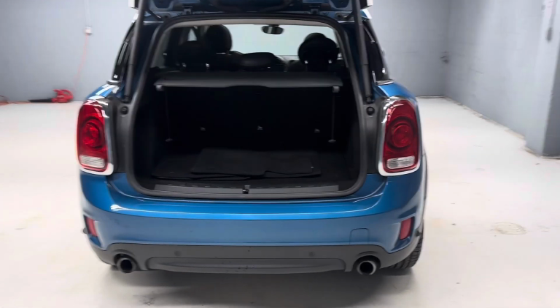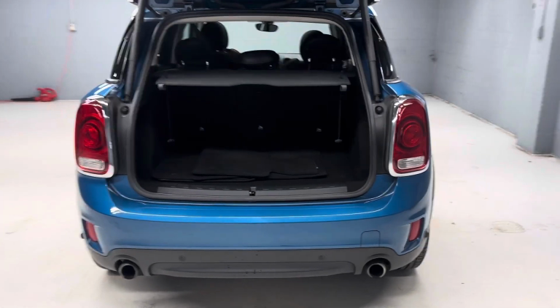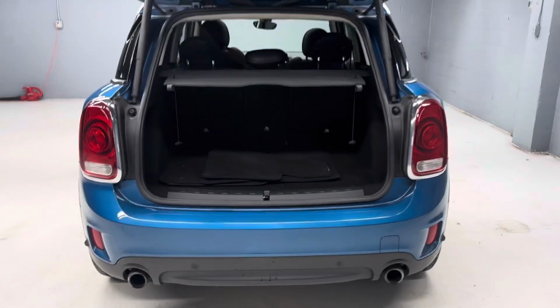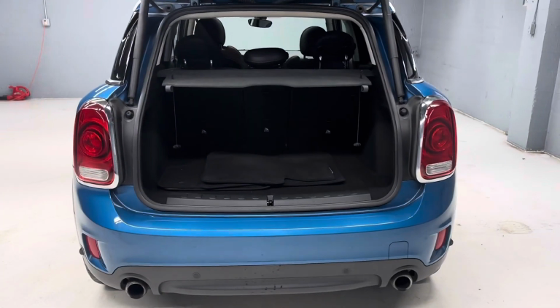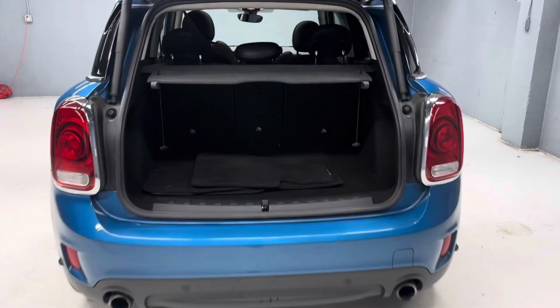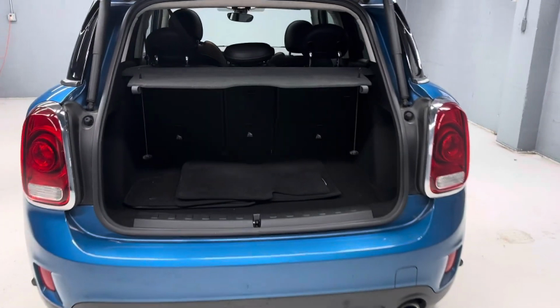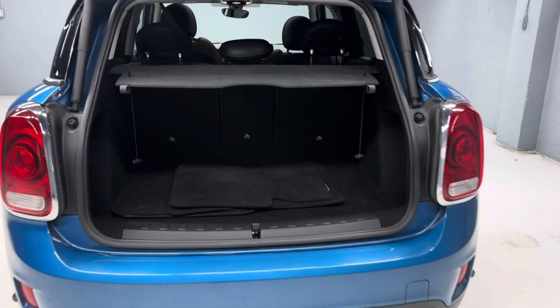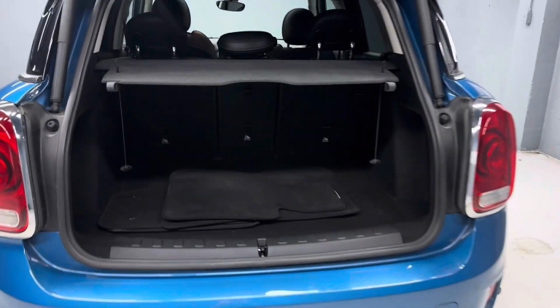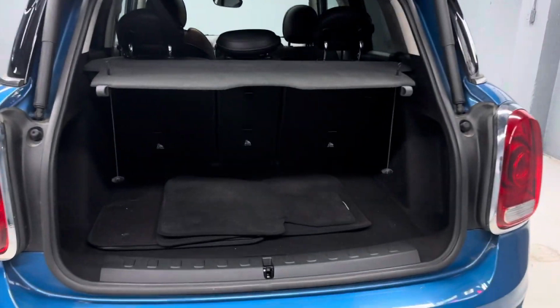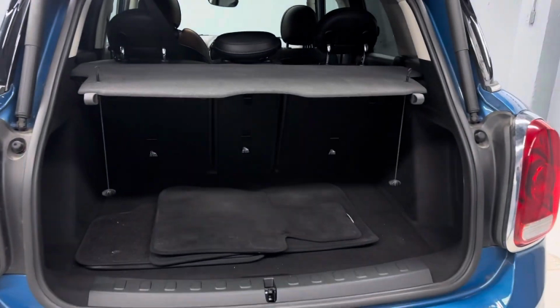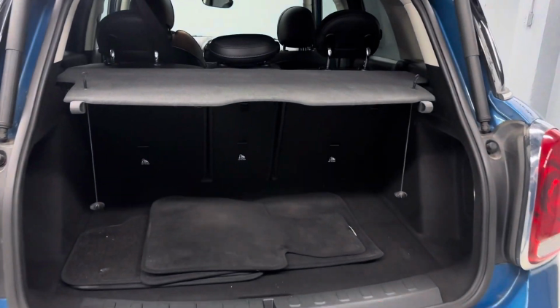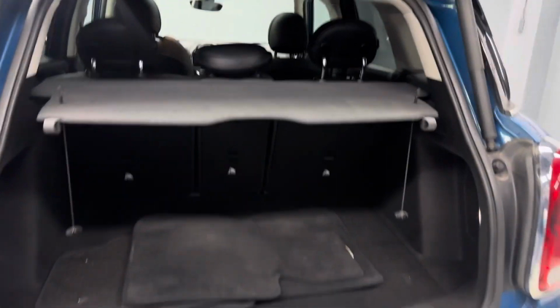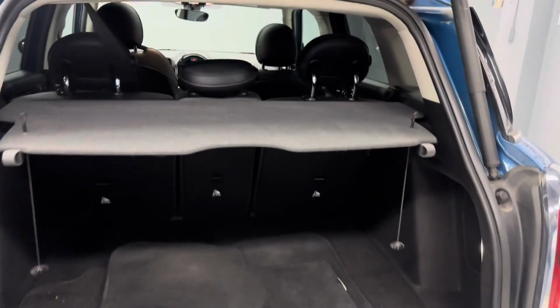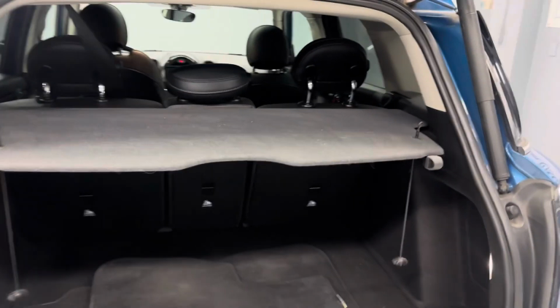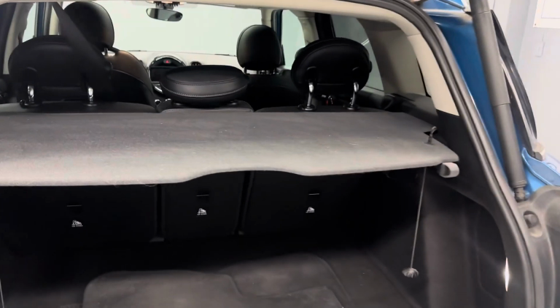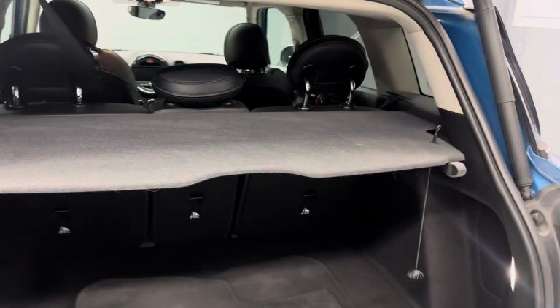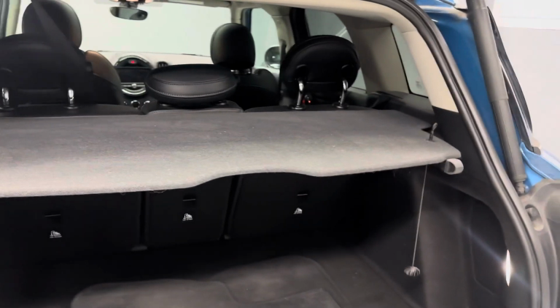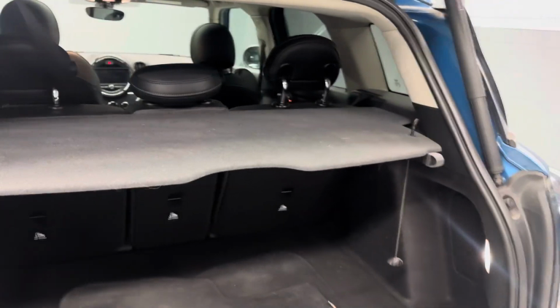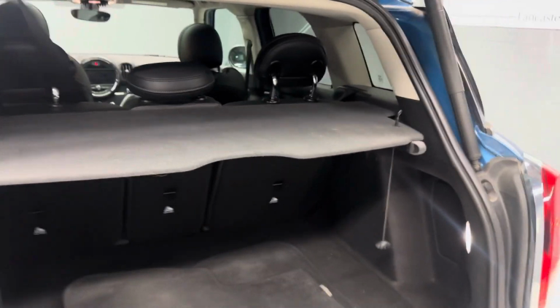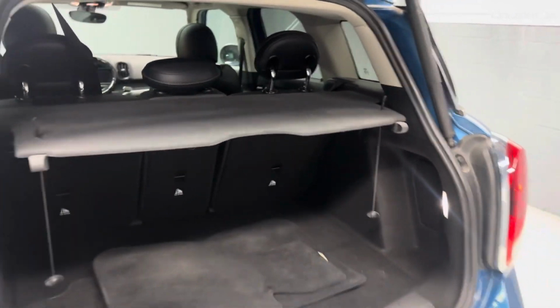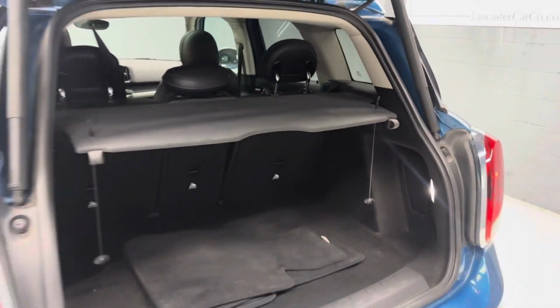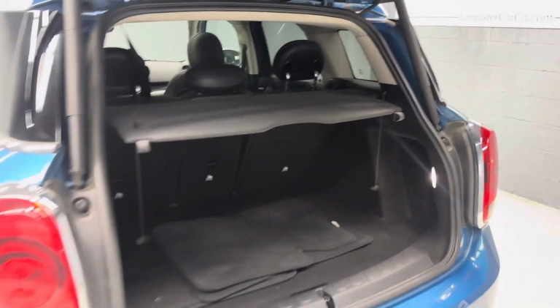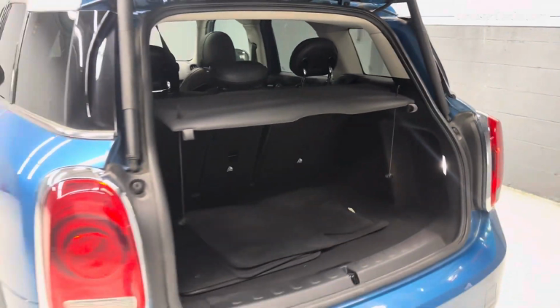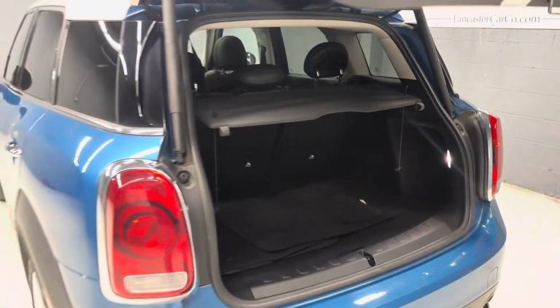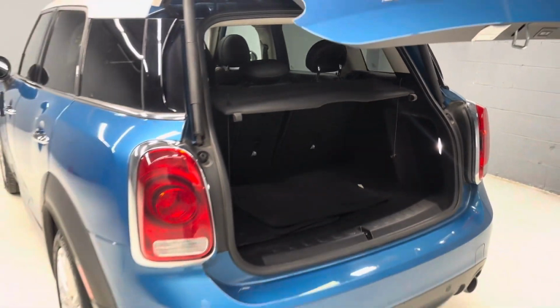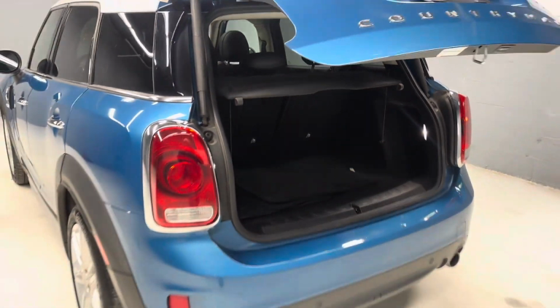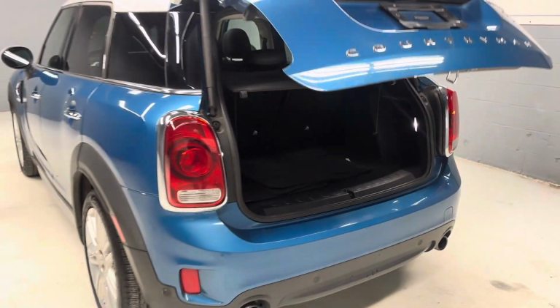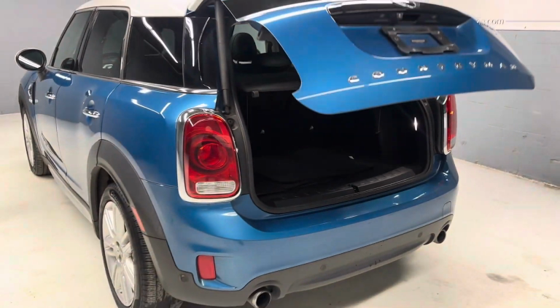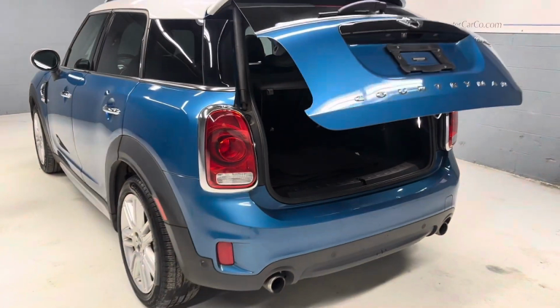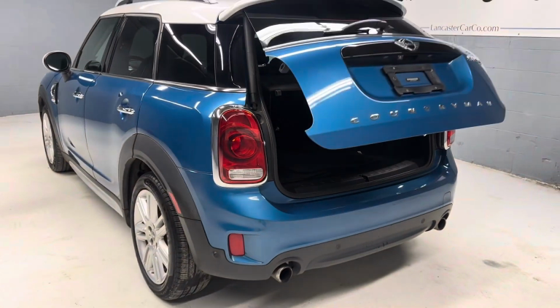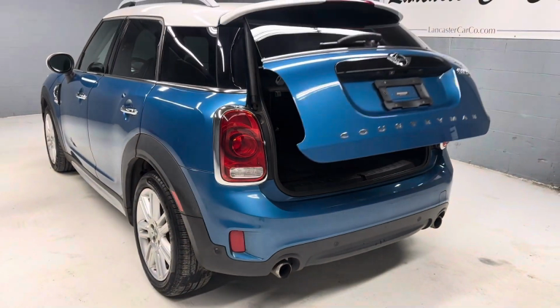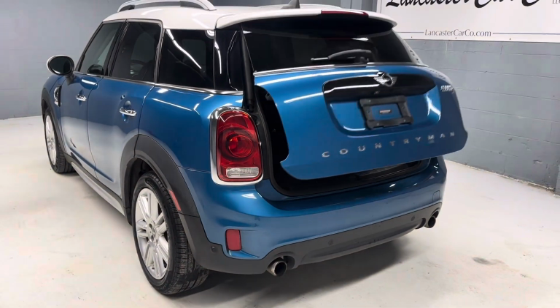There are more pictures on our website, LancasterCarCo.com, as well as a link to the Carfax and the original window sticker.